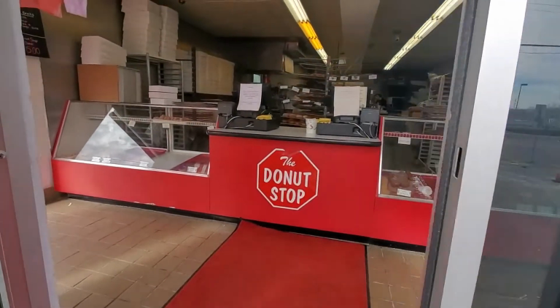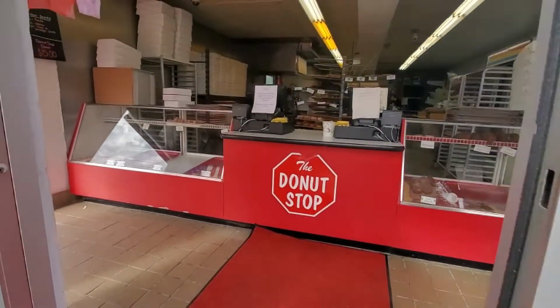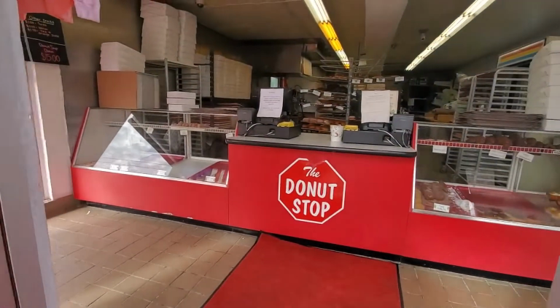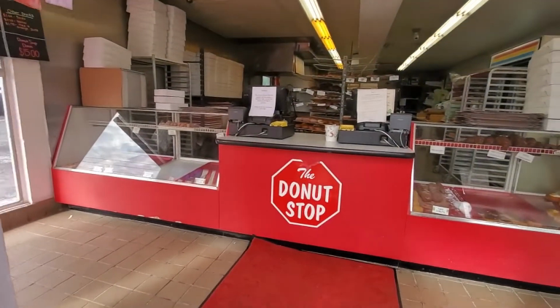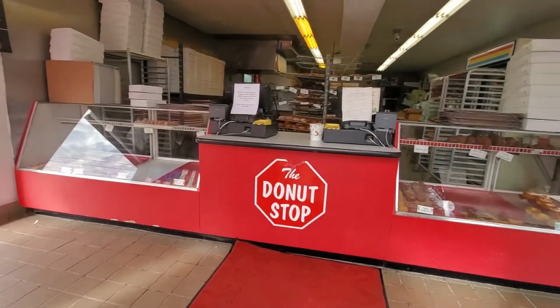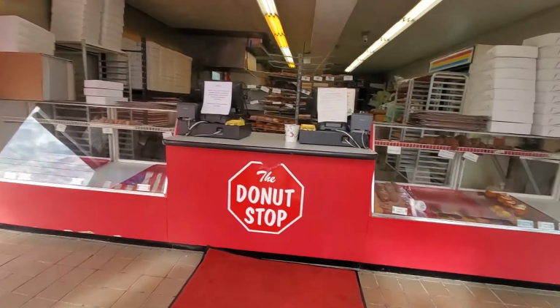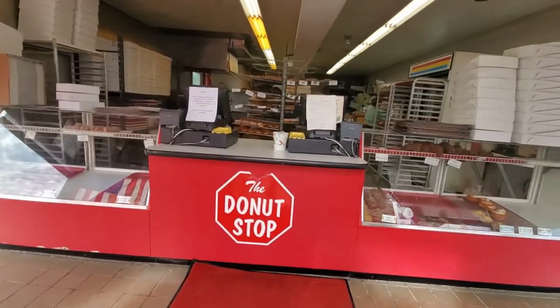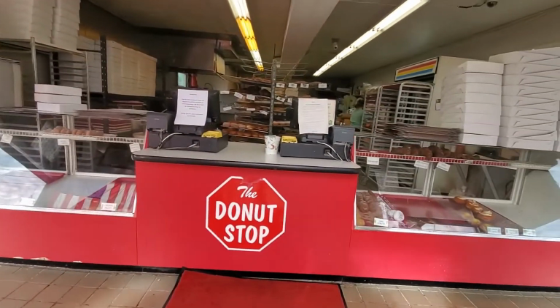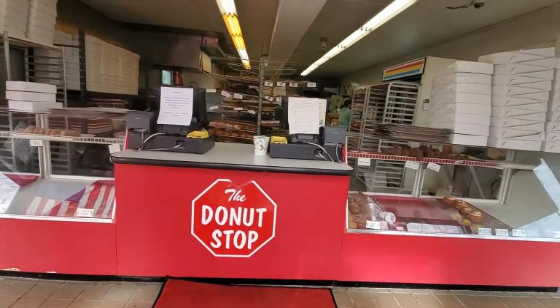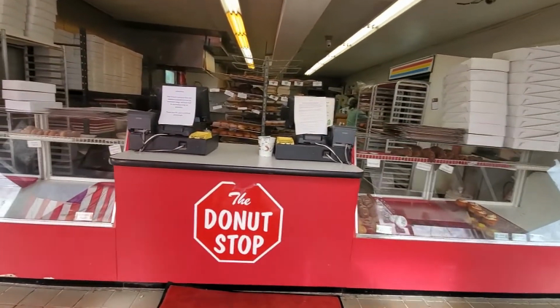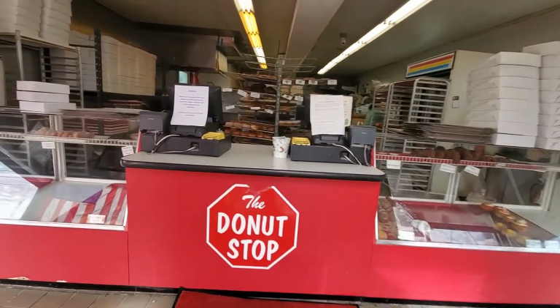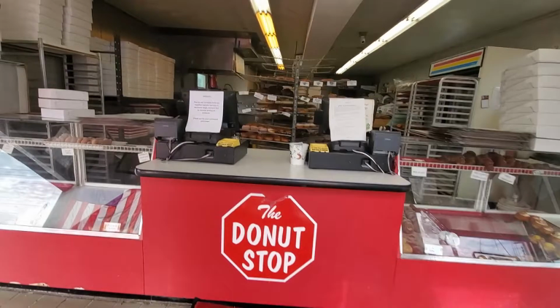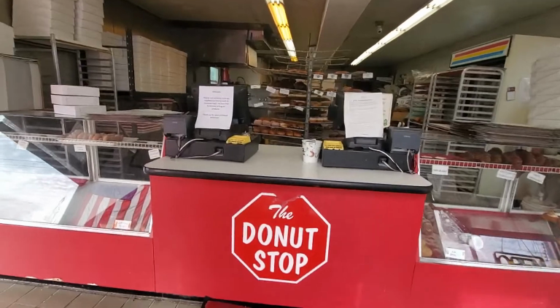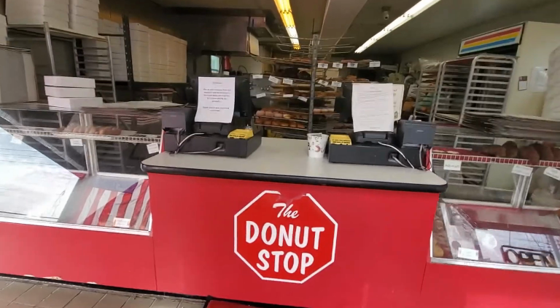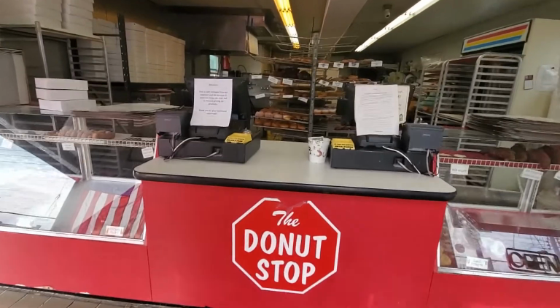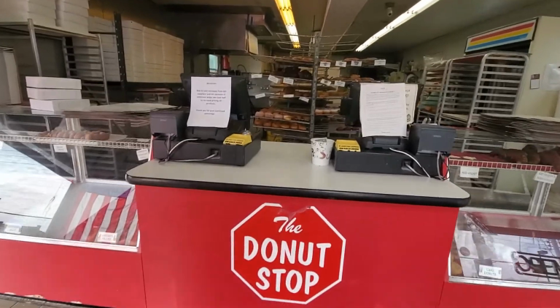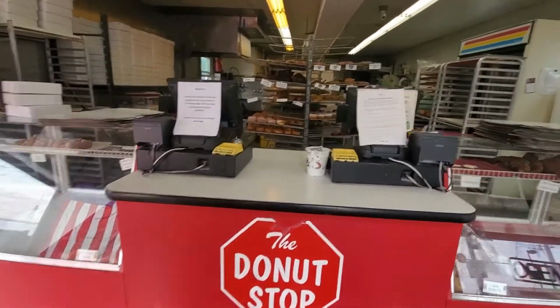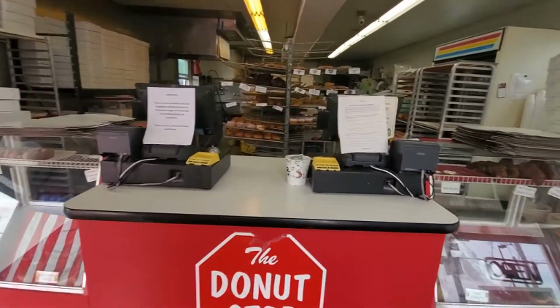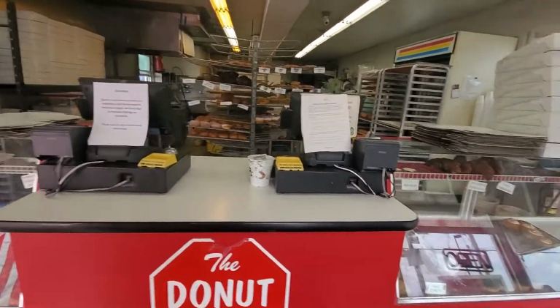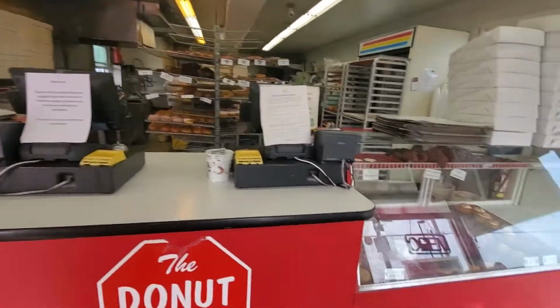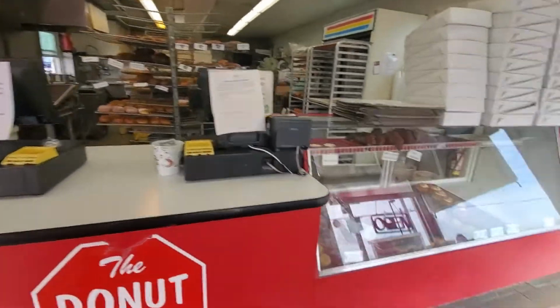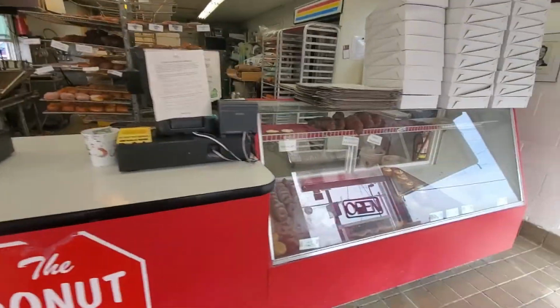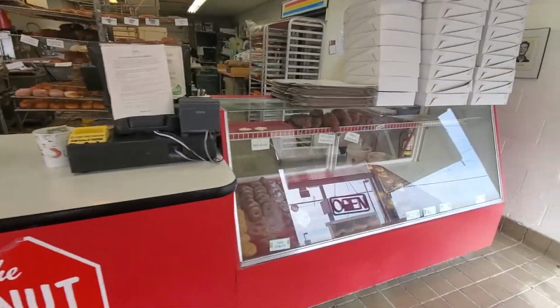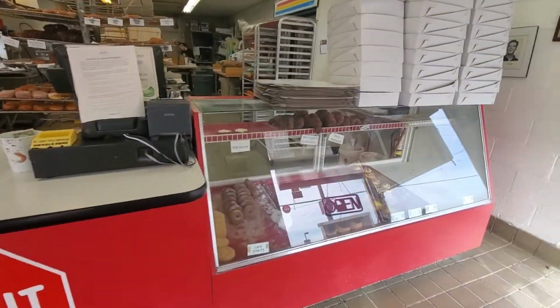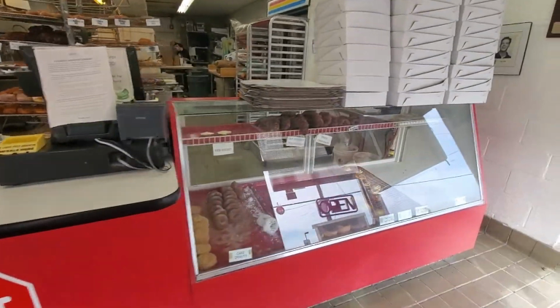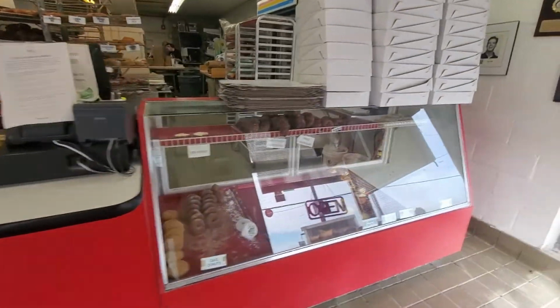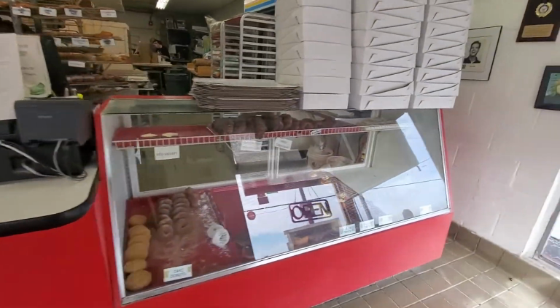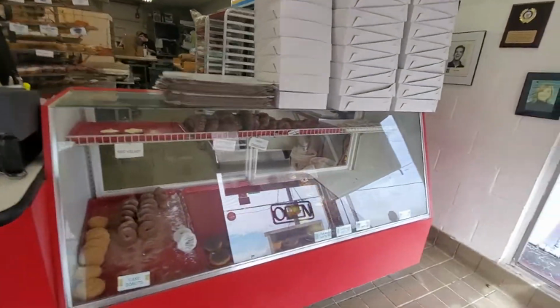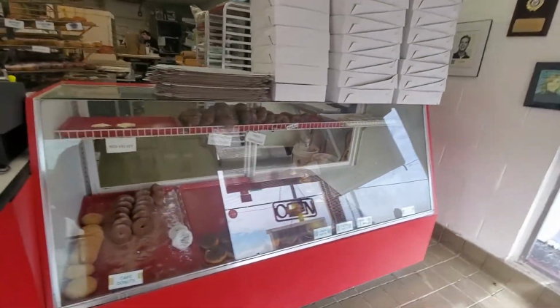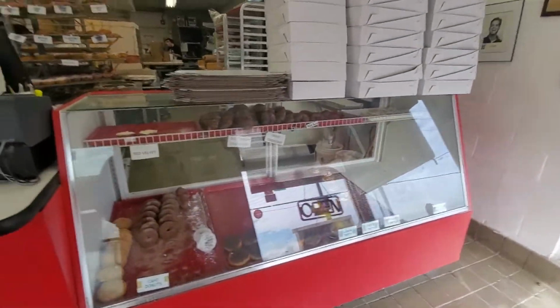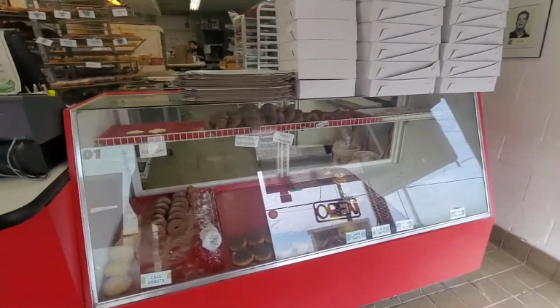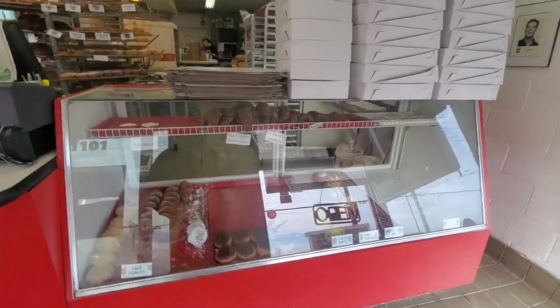All right, we have arrived. Let's go inside and check and see what they've got for donuts.